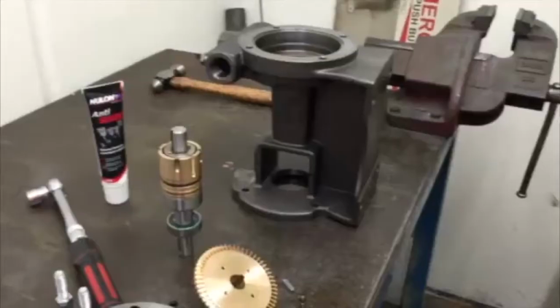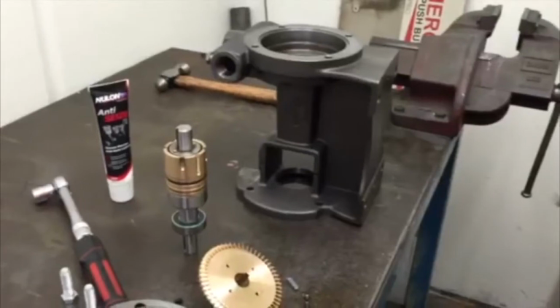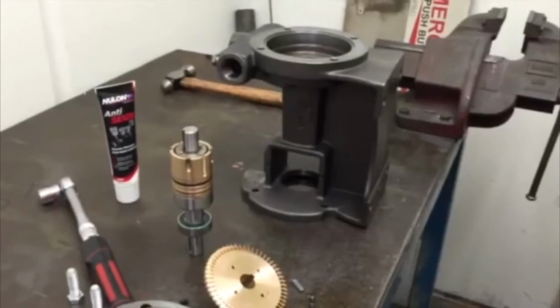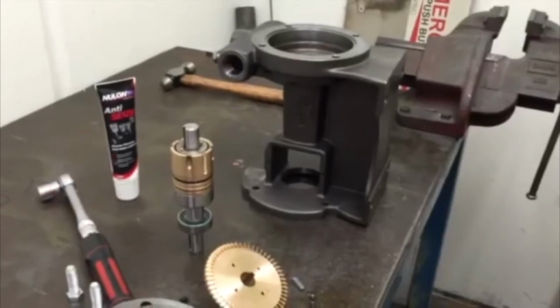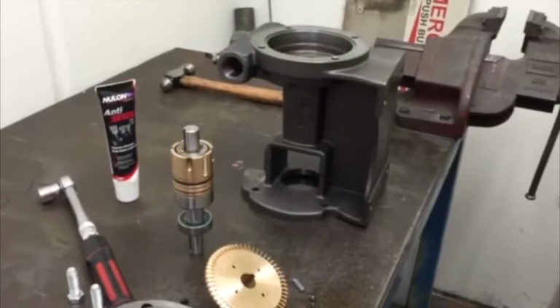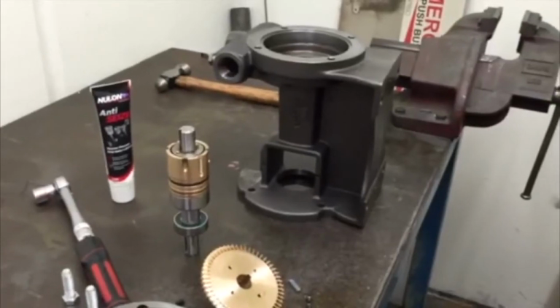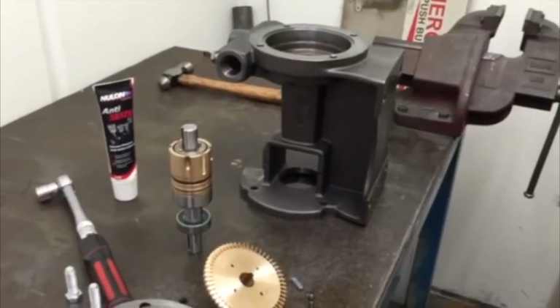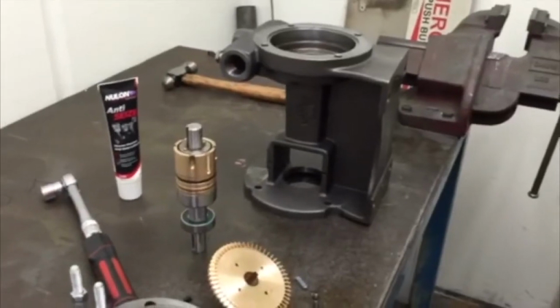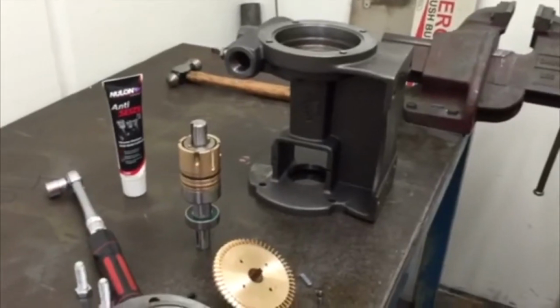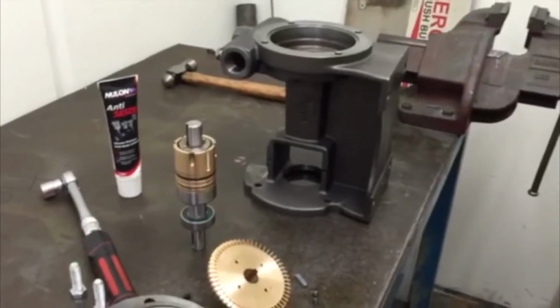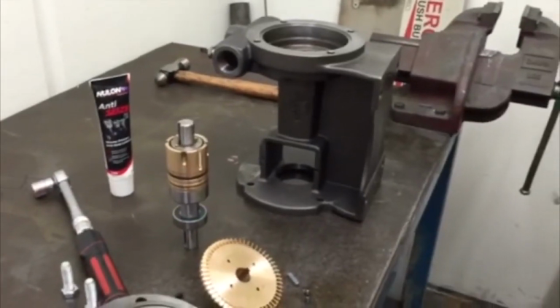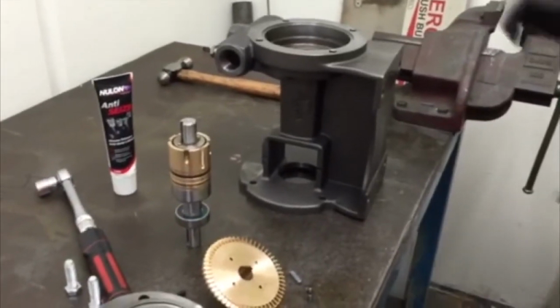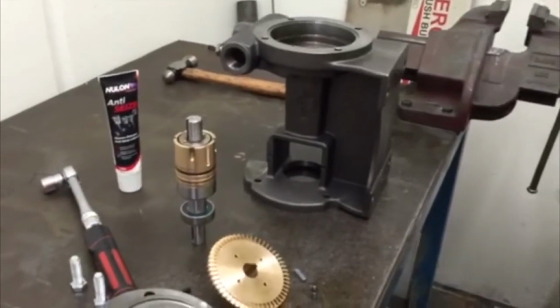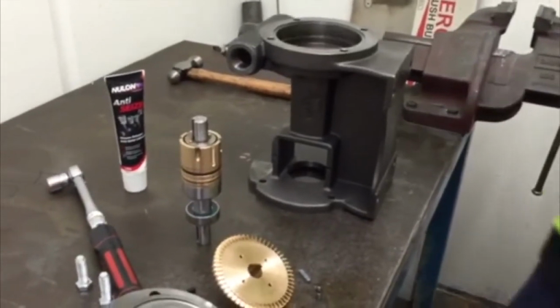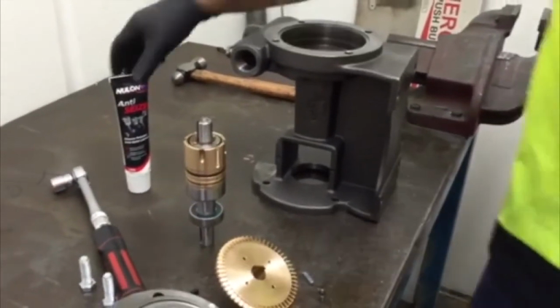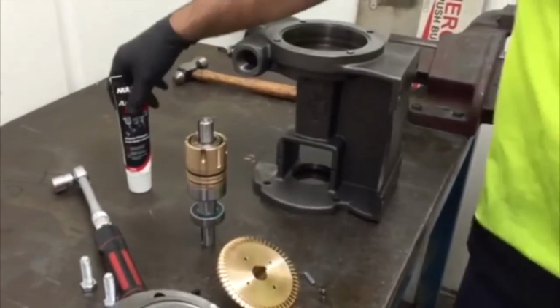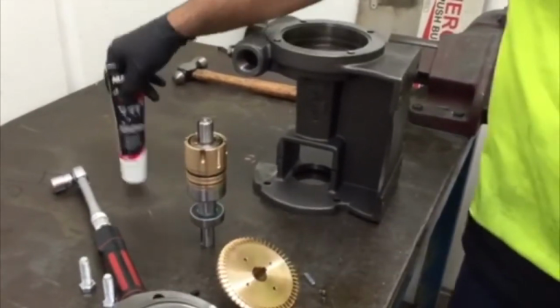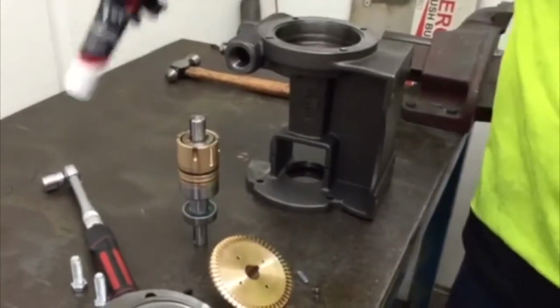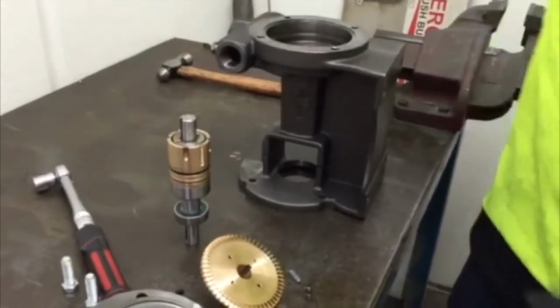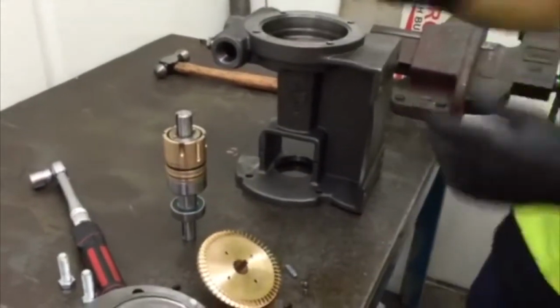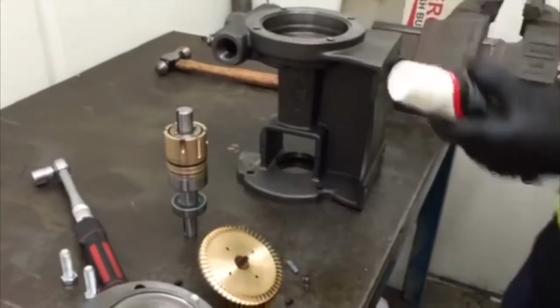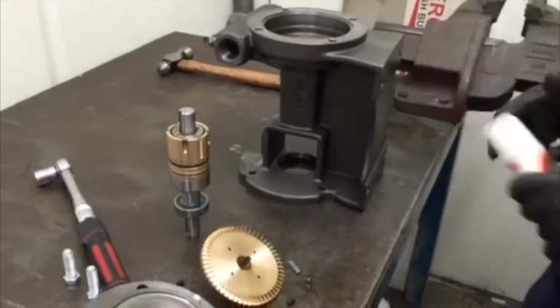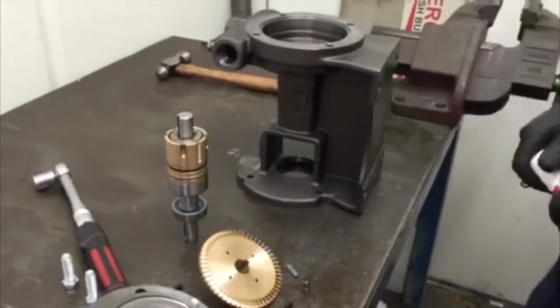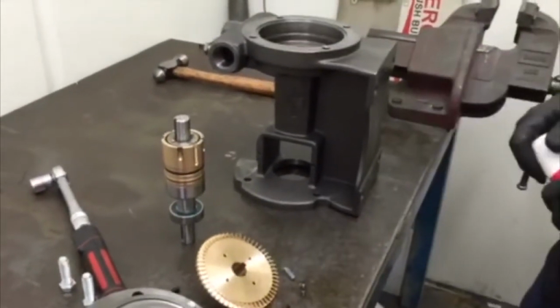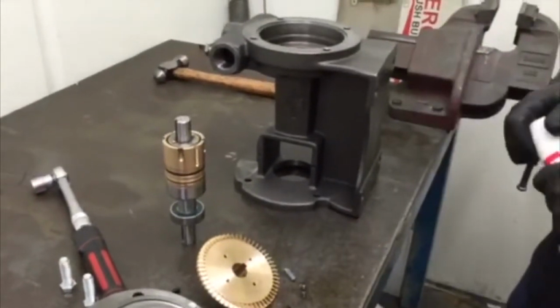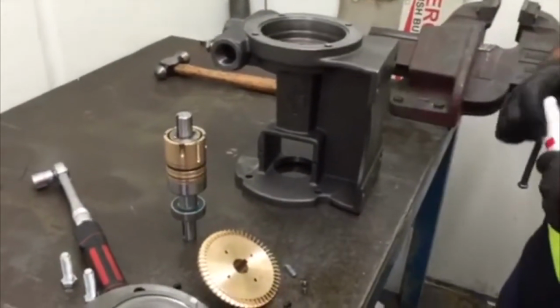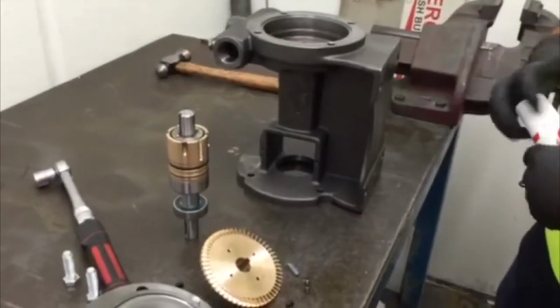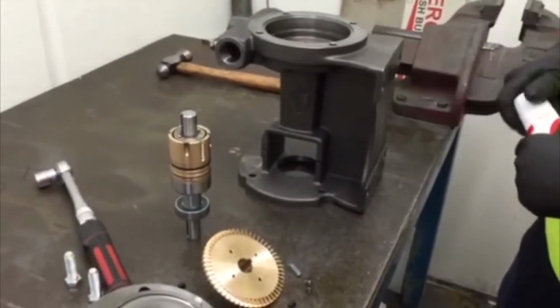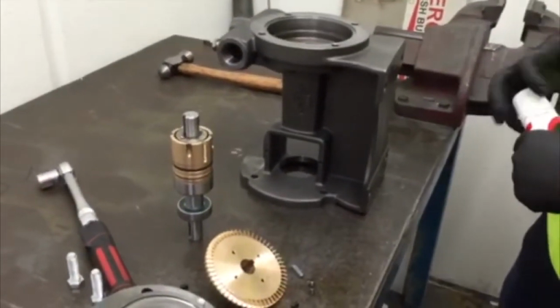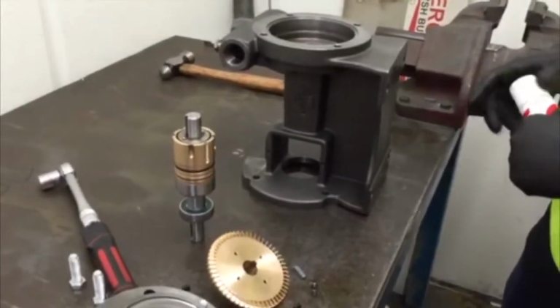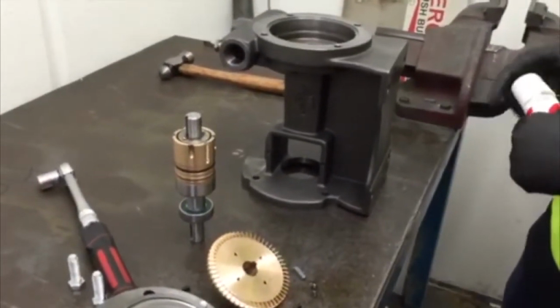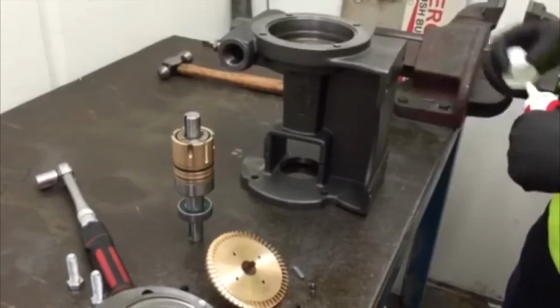Lightly lubricate the O-rings on the new quill assembly.